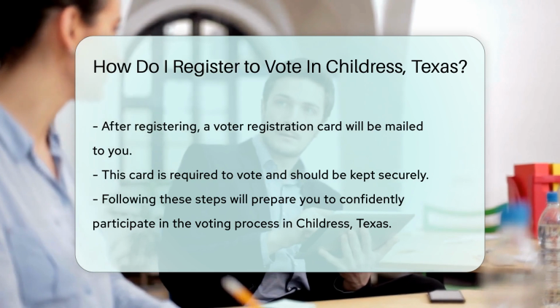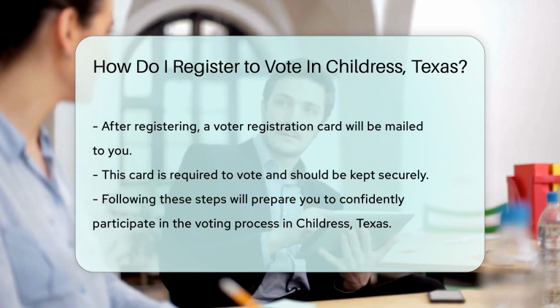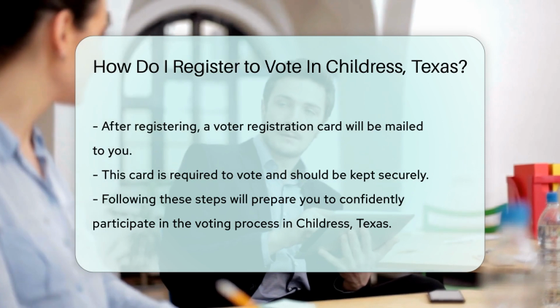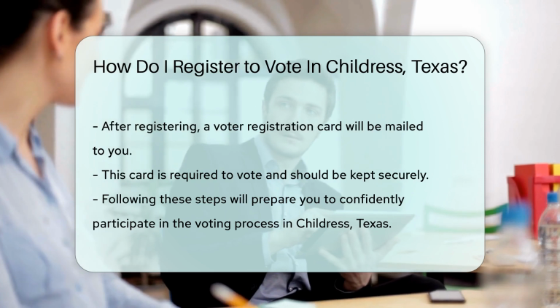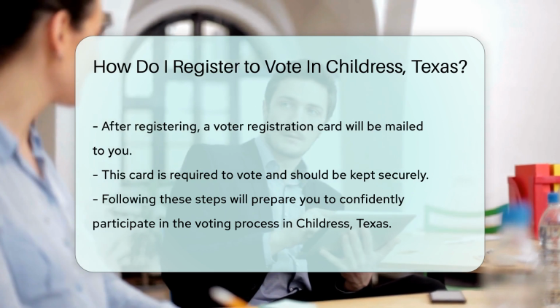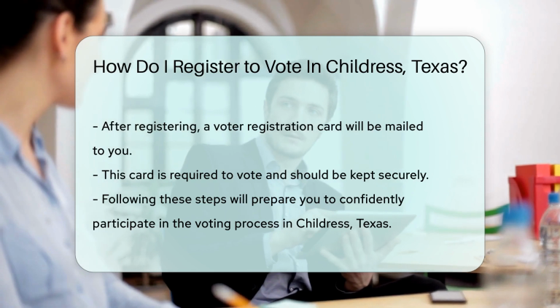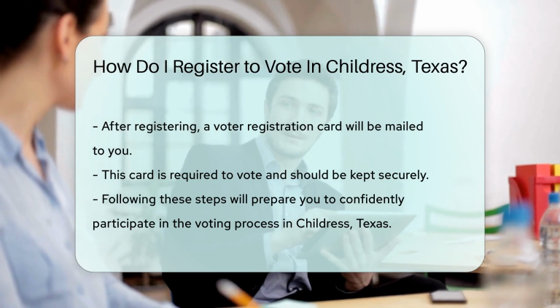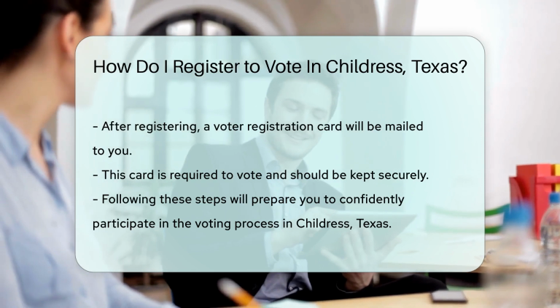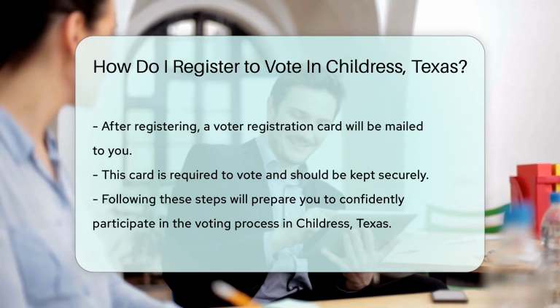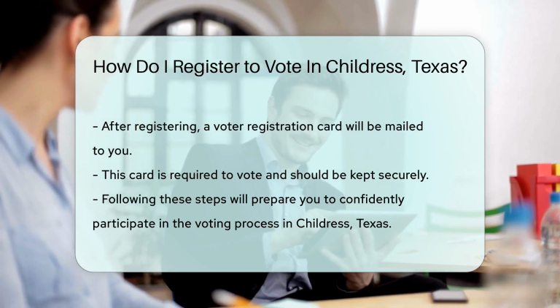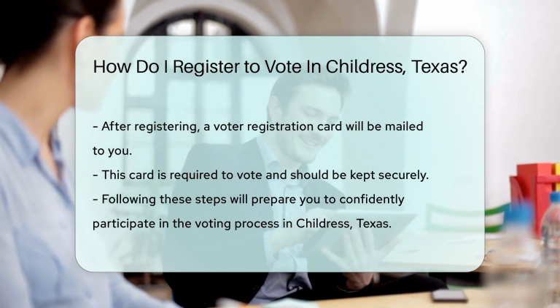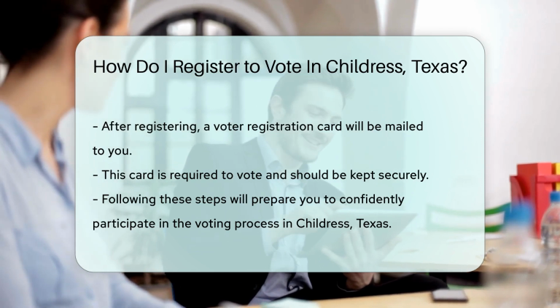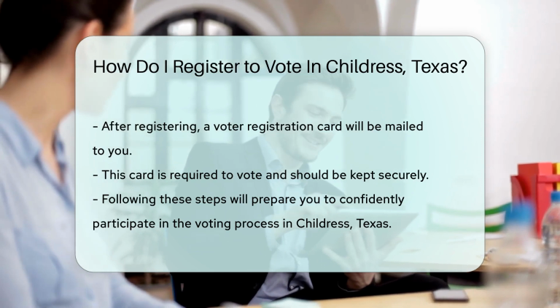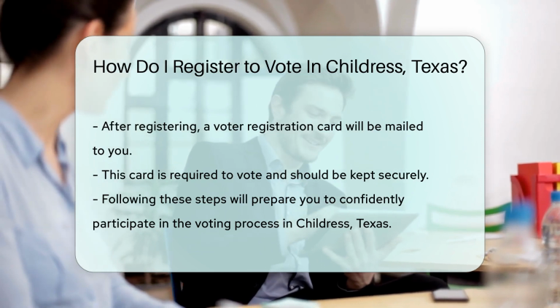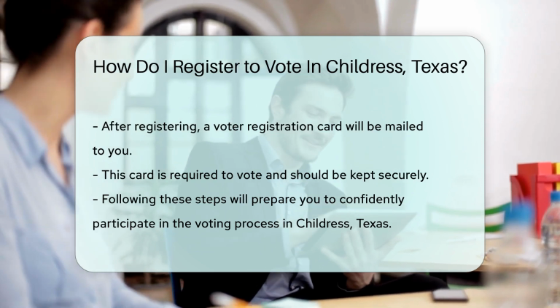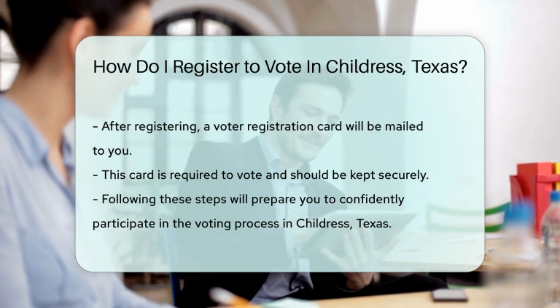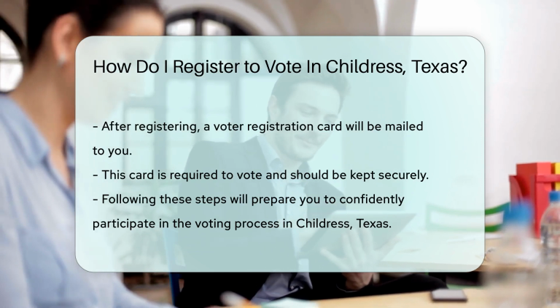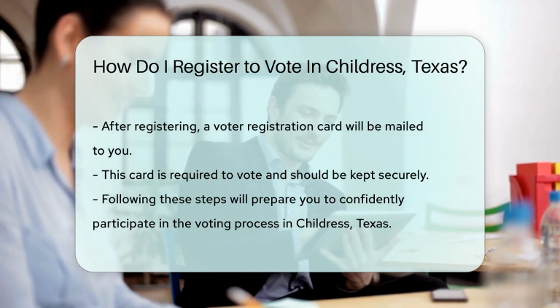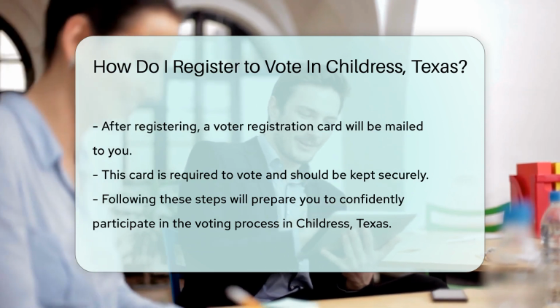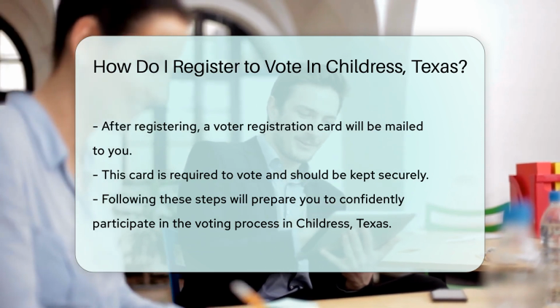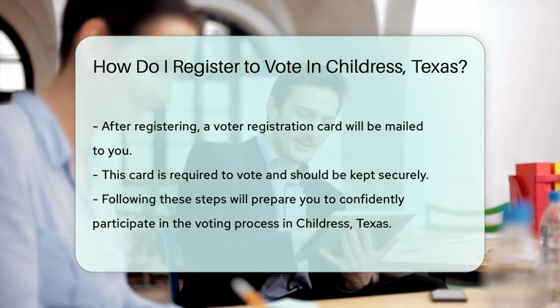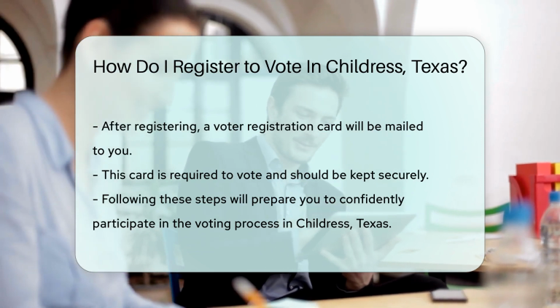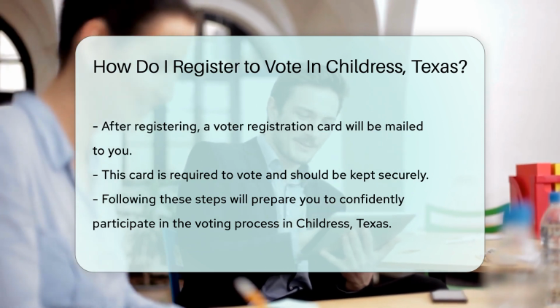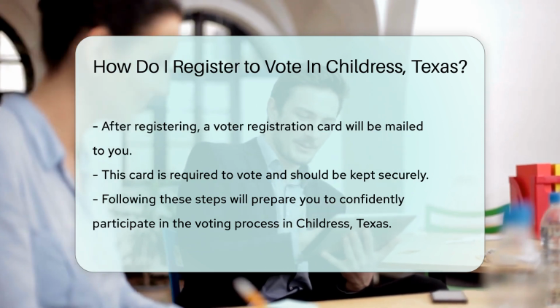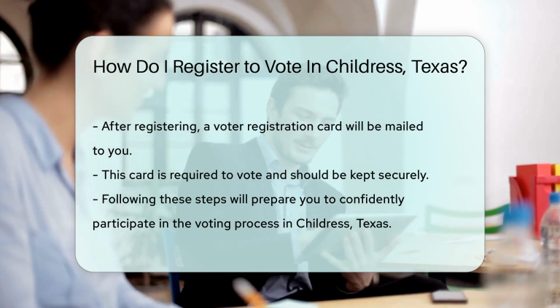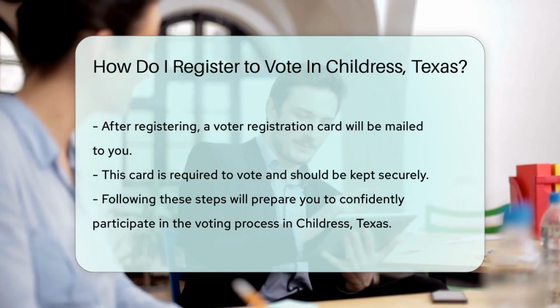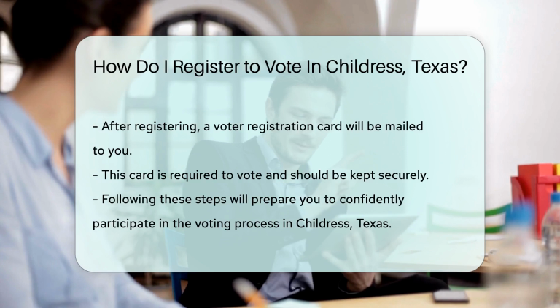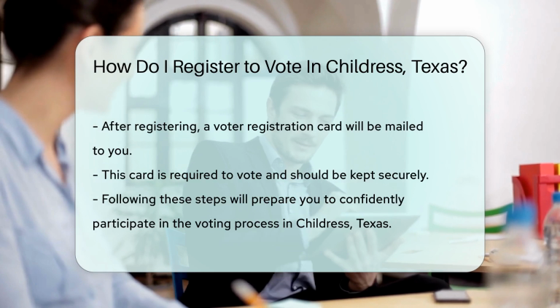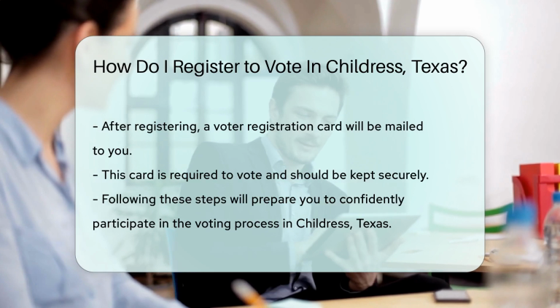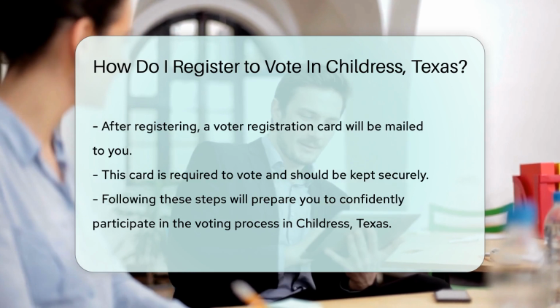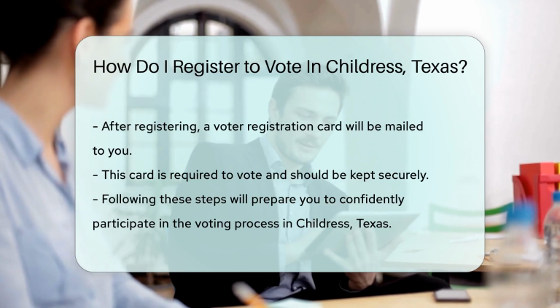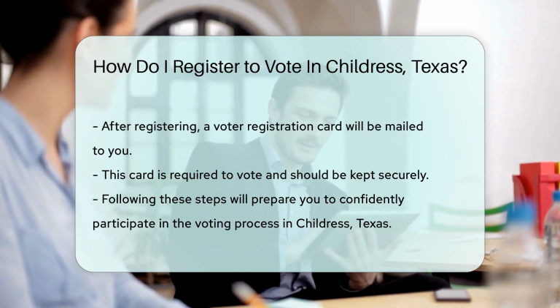And there you have it, folks. Registering to vote in Childress, Texas is as simple as following these steps.